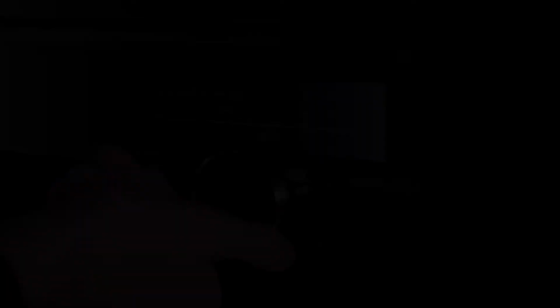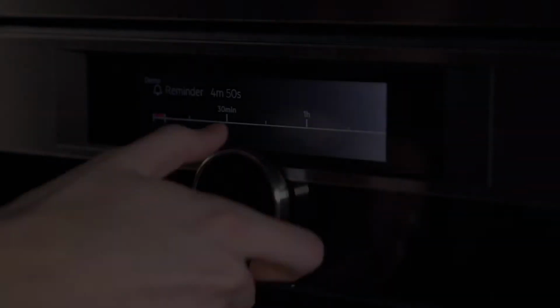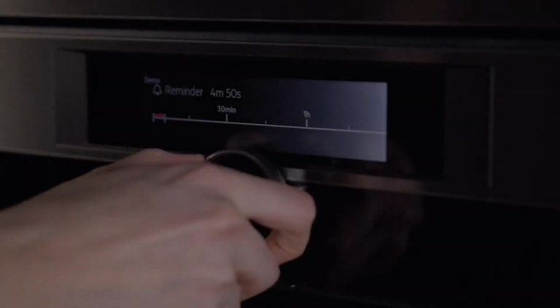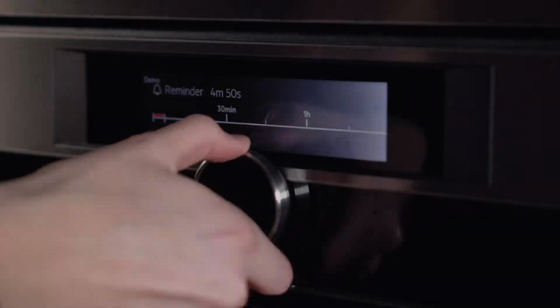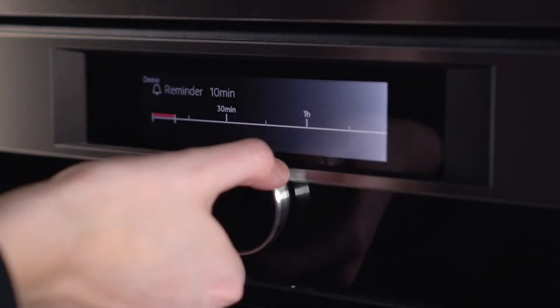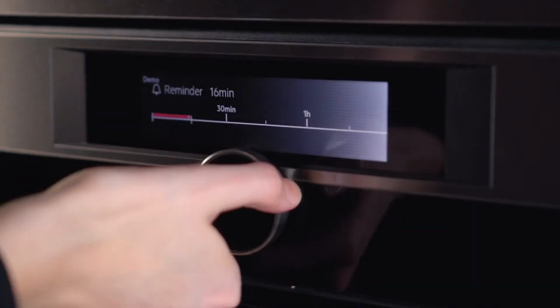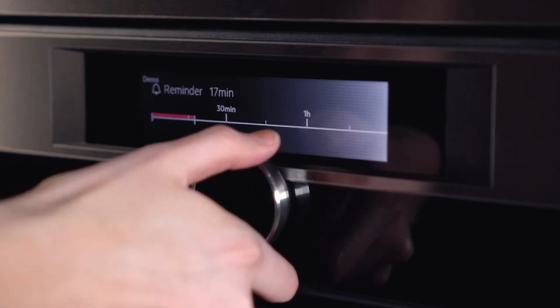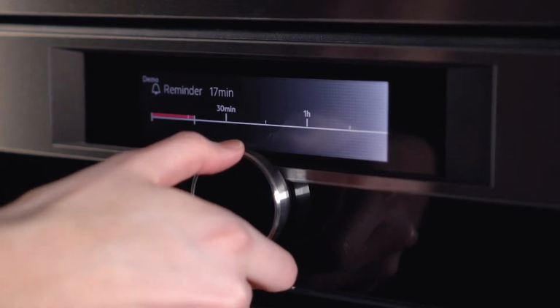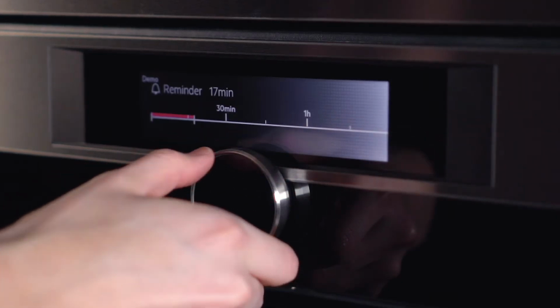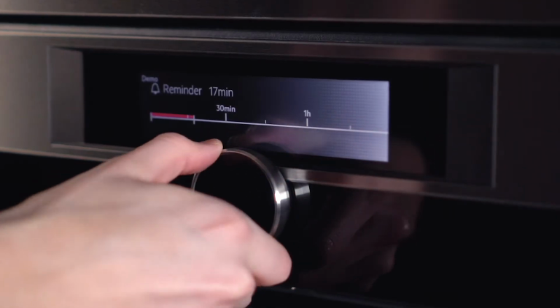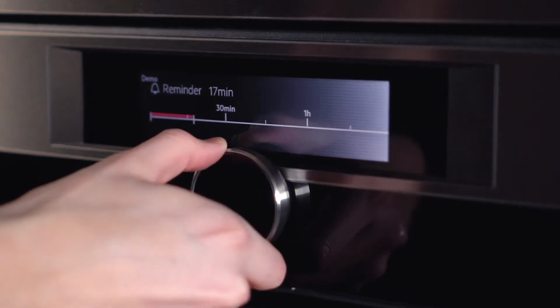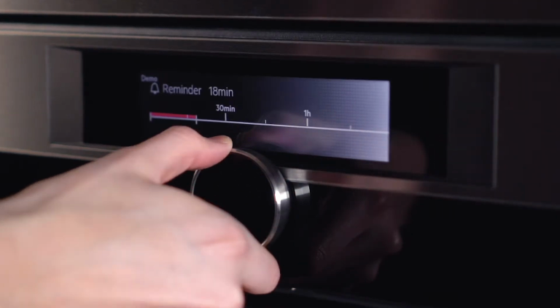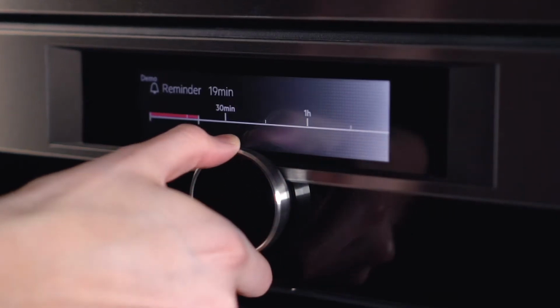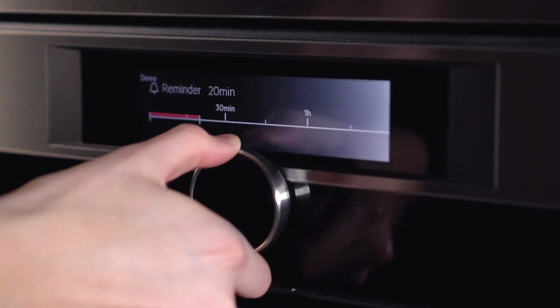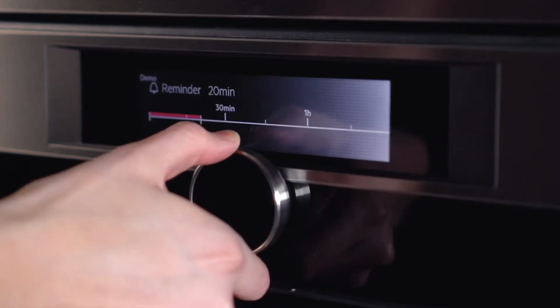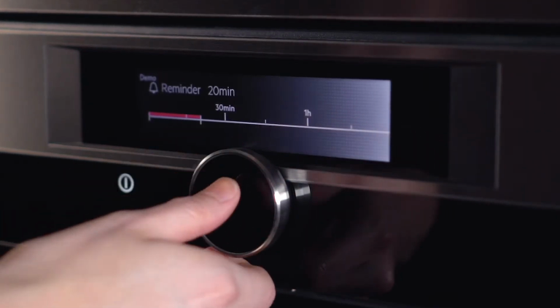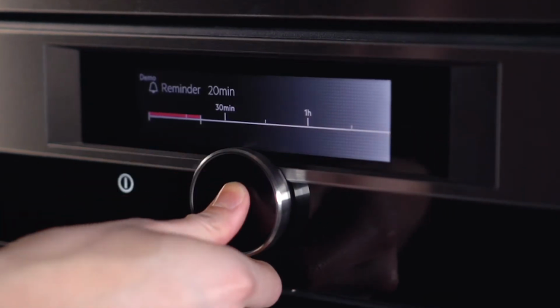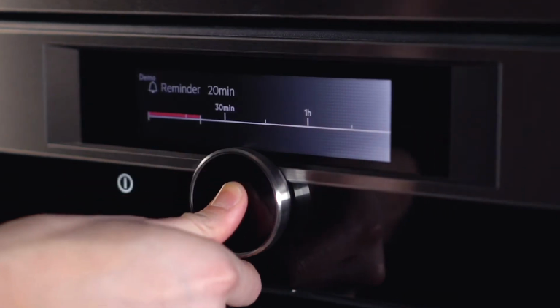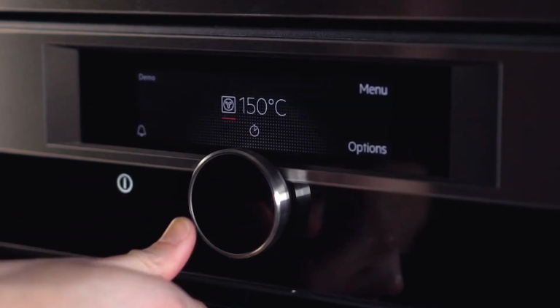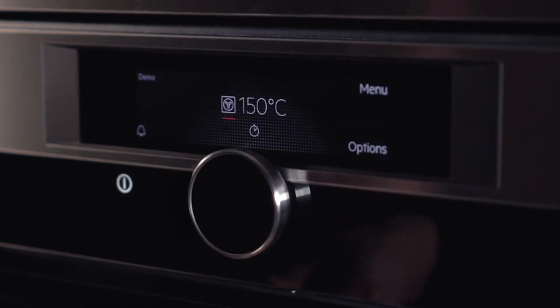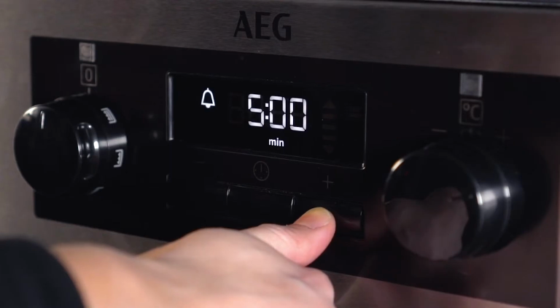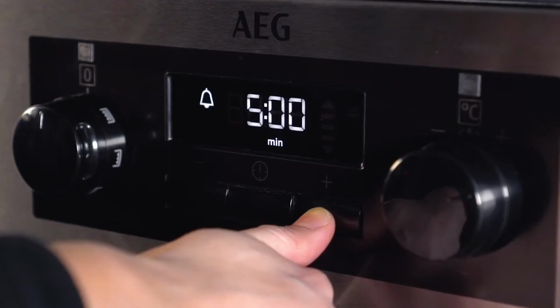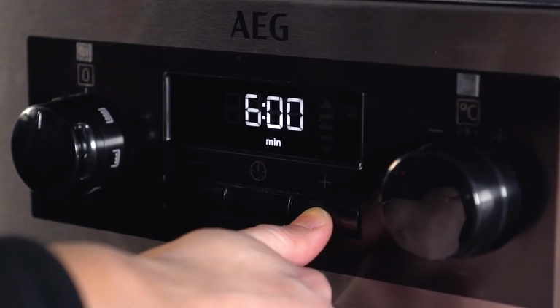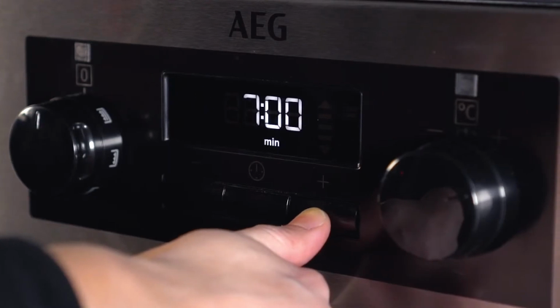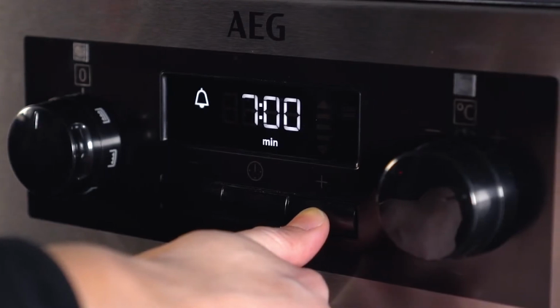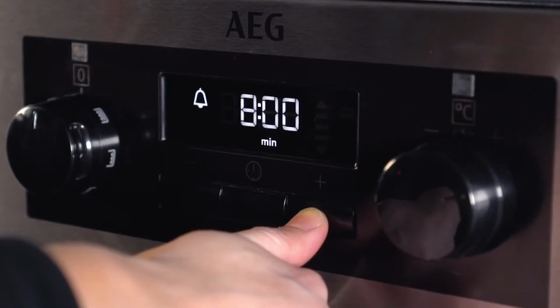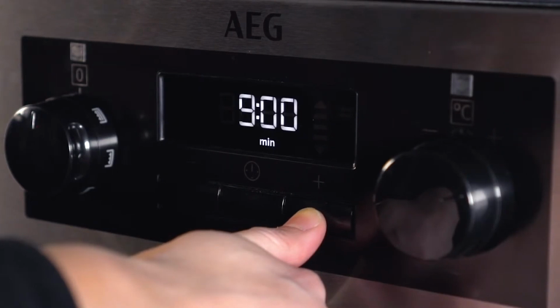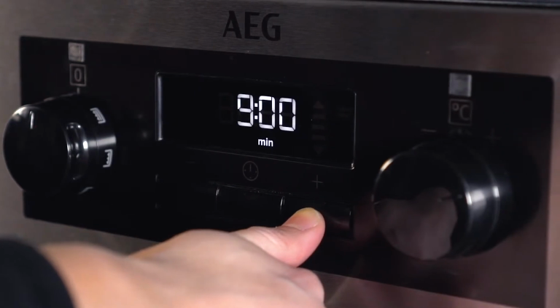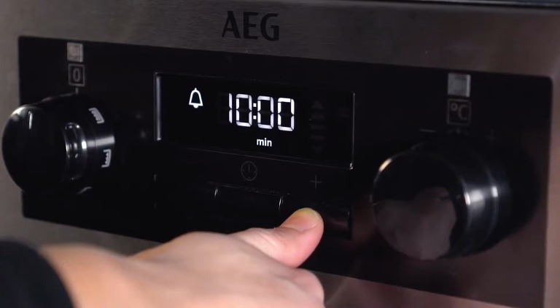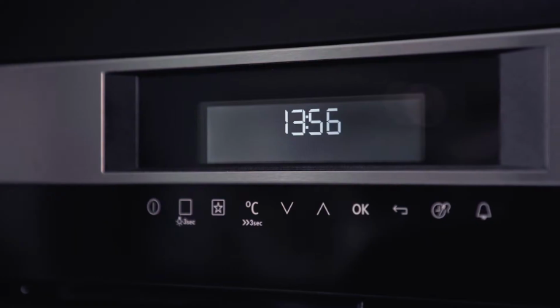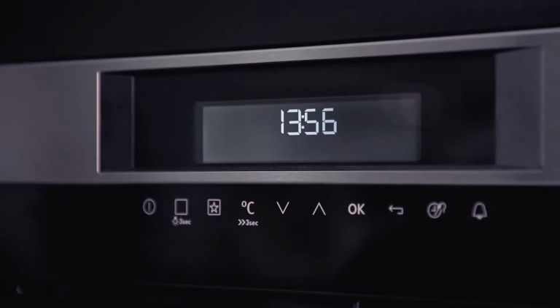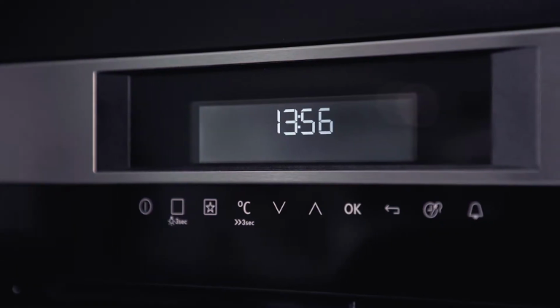Here we'll show you how to set the timer on an oven with a command wheel, an oven with rotary dials, and a touch control oven.